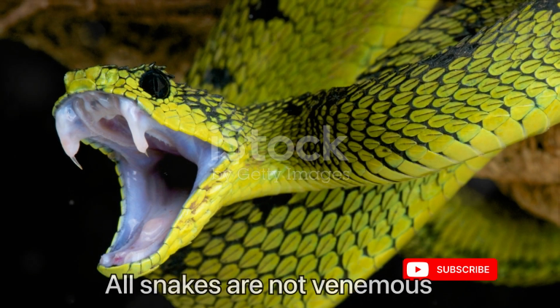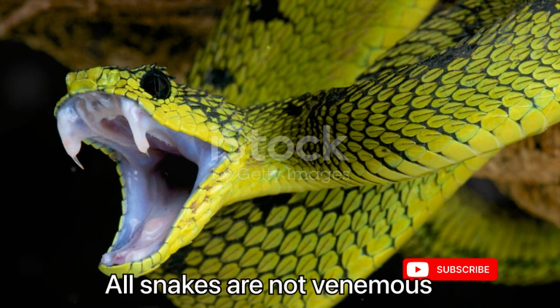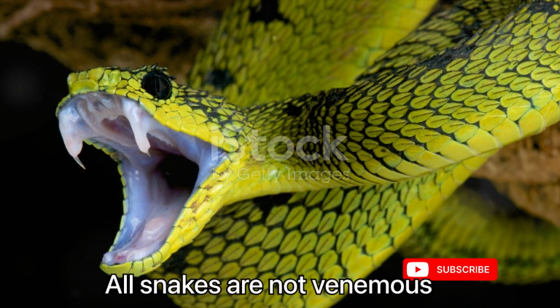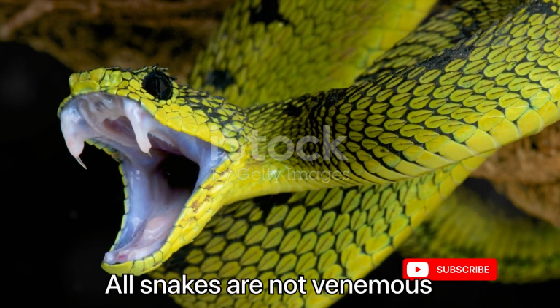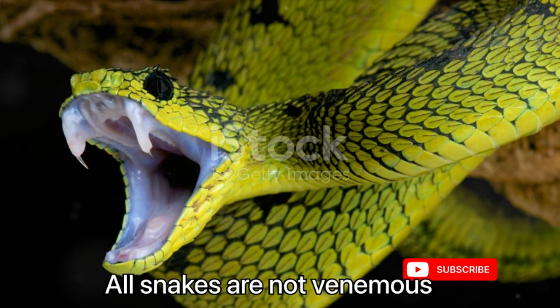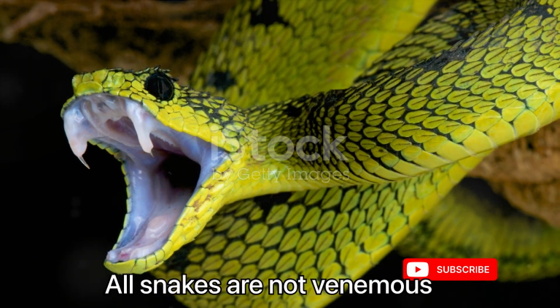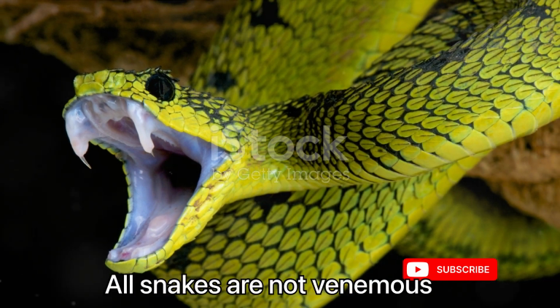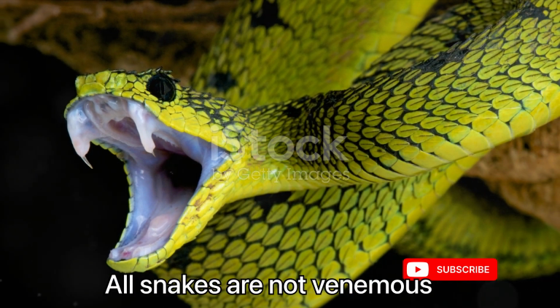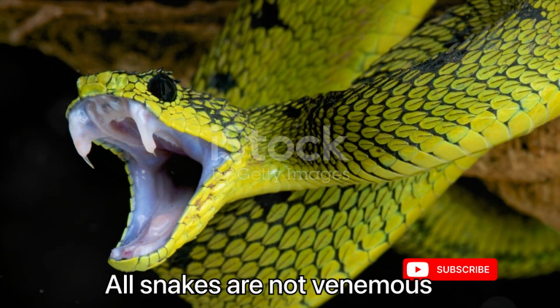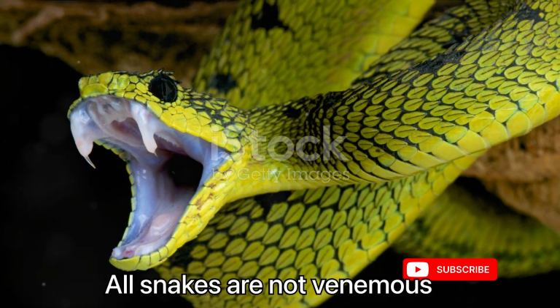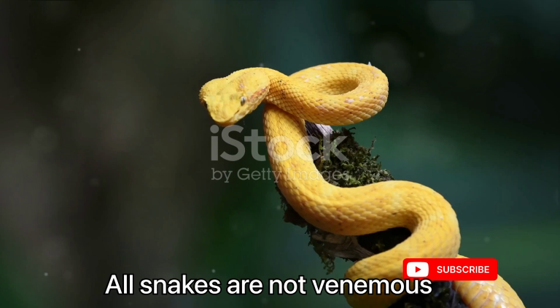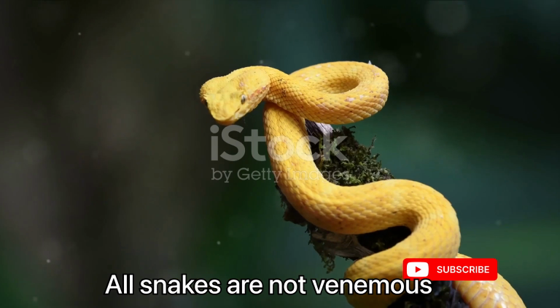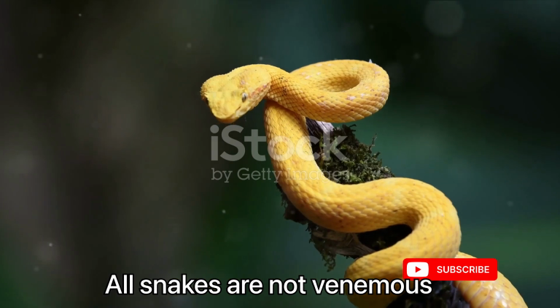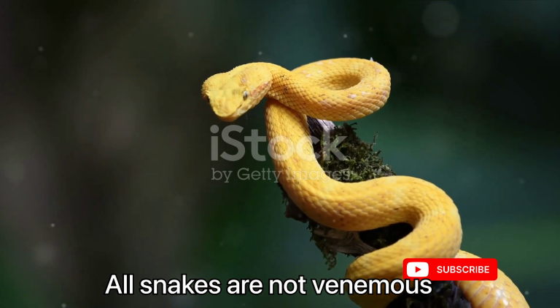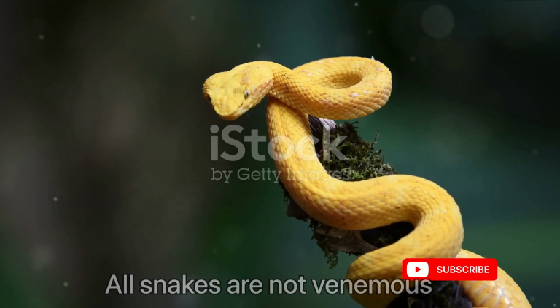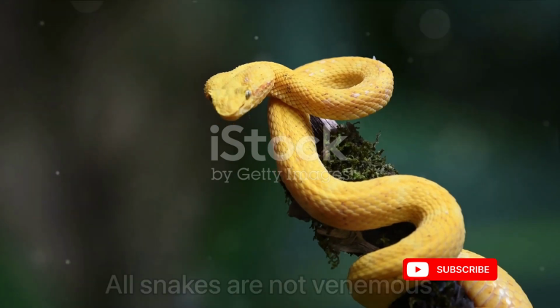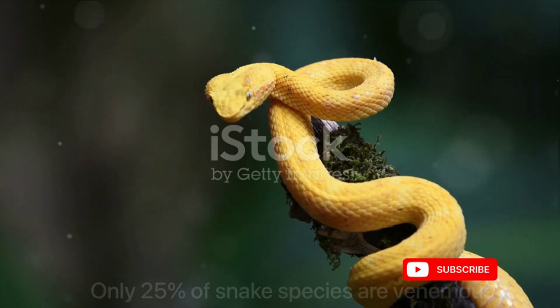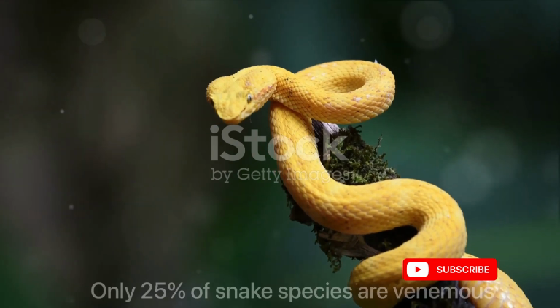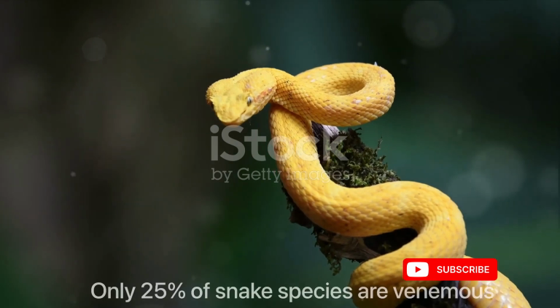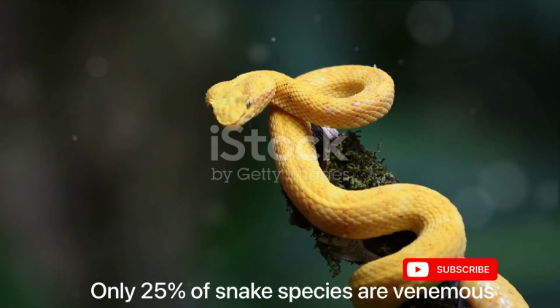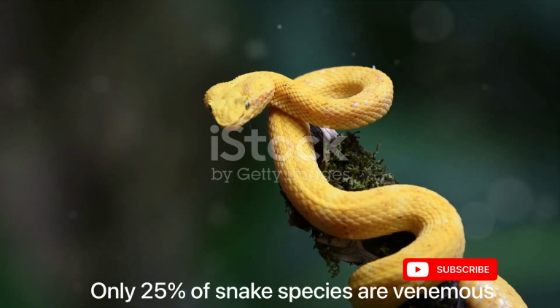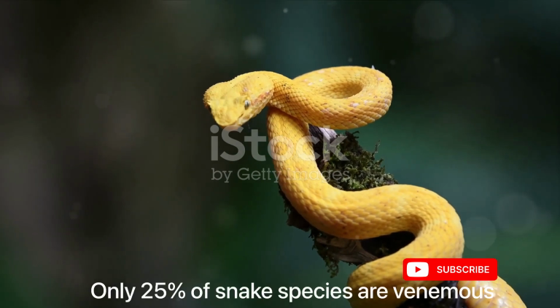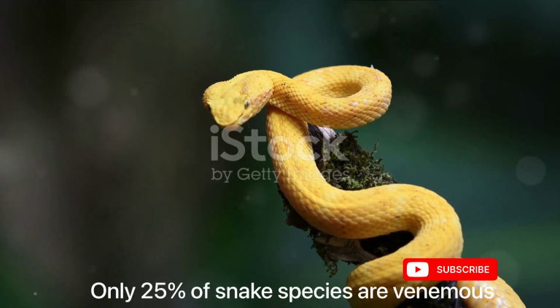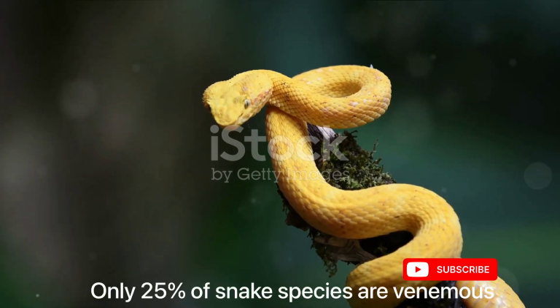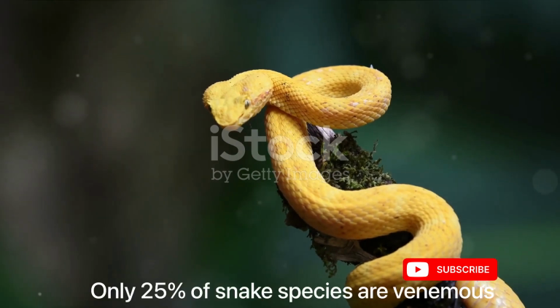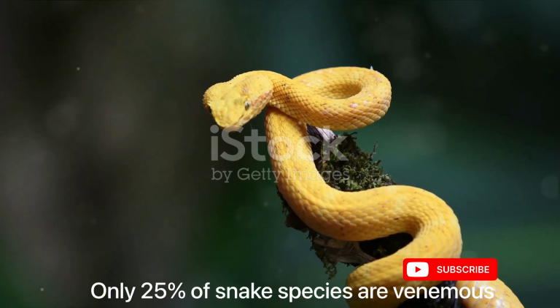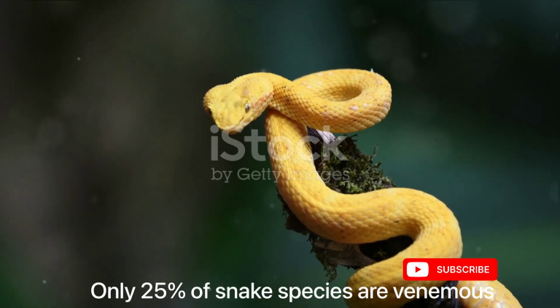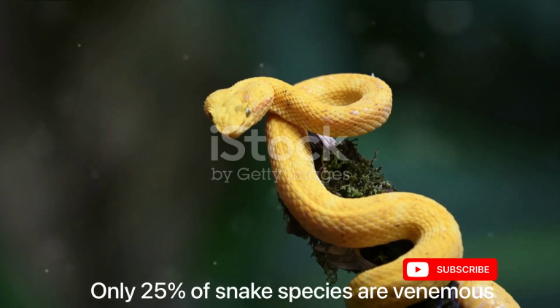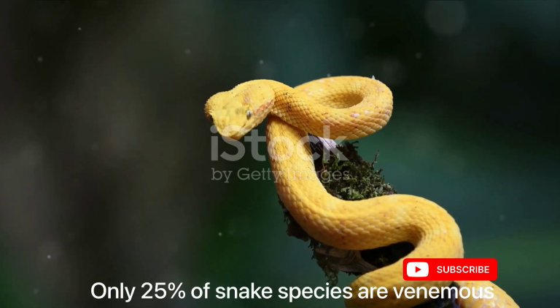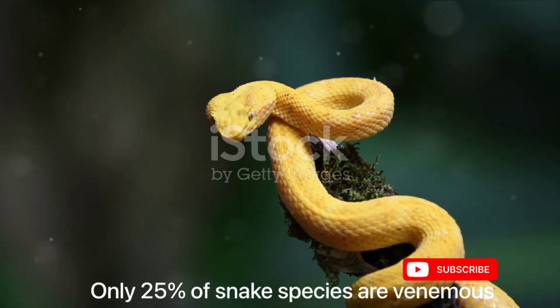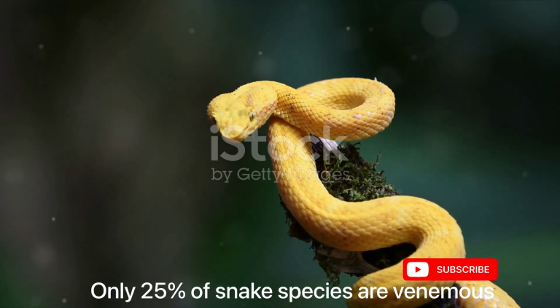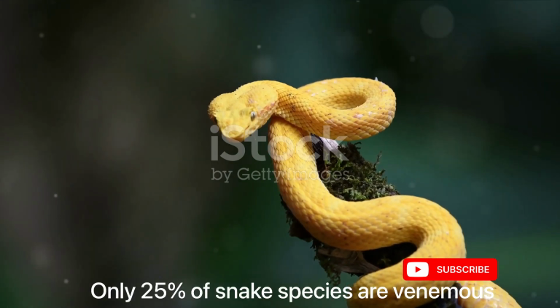Not all snakes are venomous — most are harmless. Only around a quarter of all snake species are identified as being venomous.